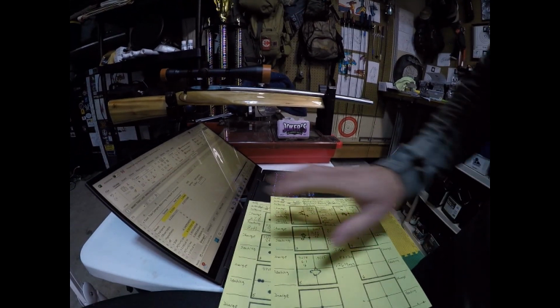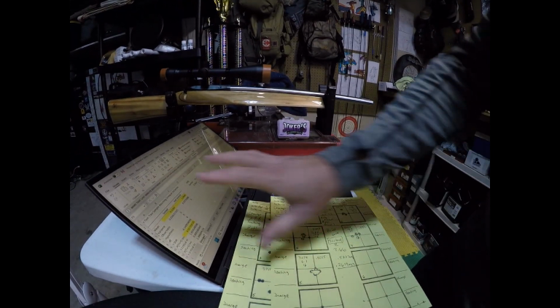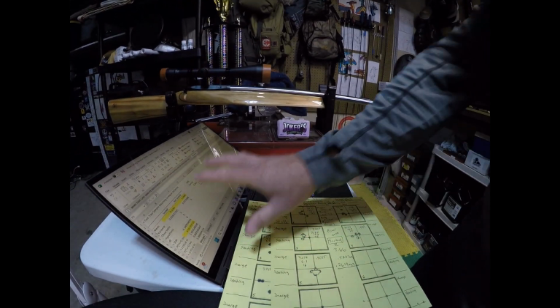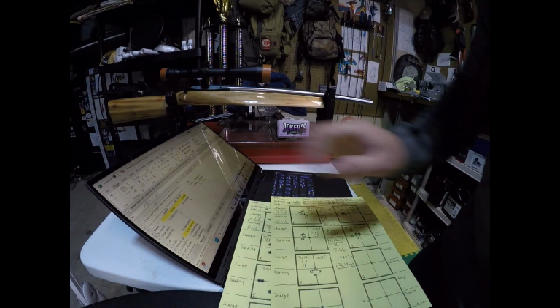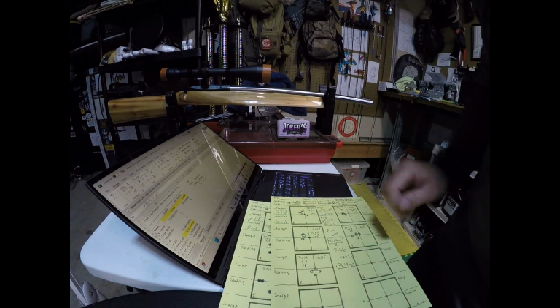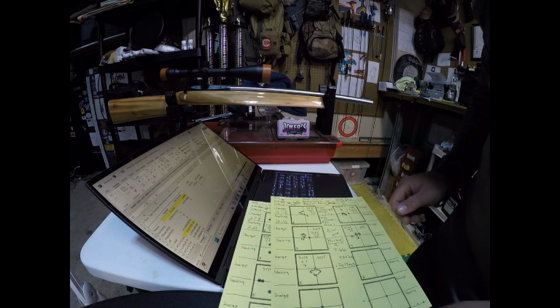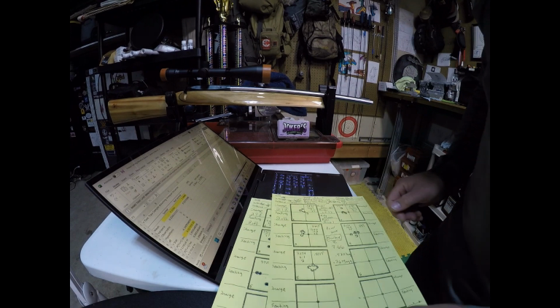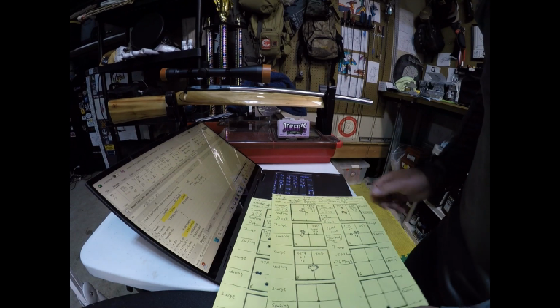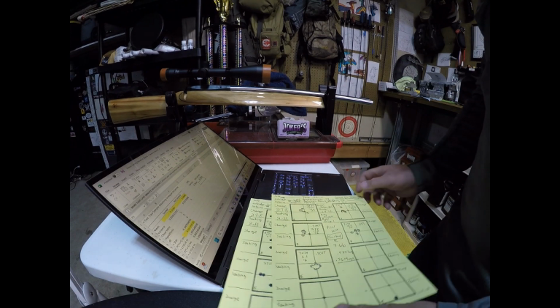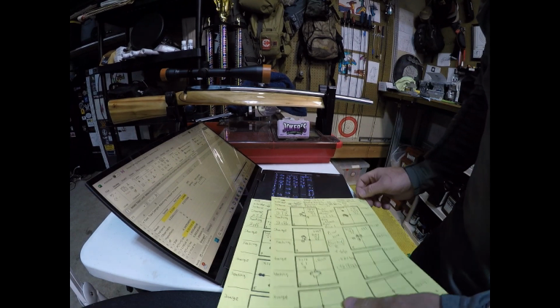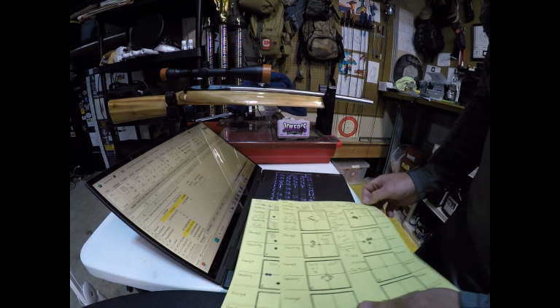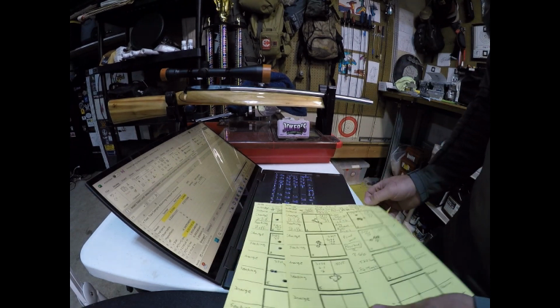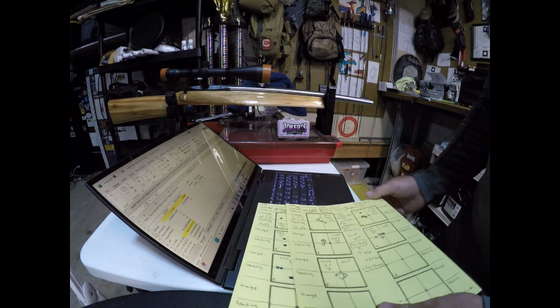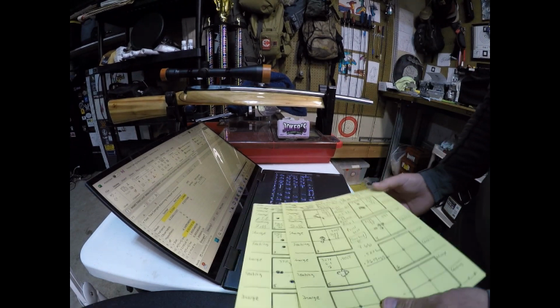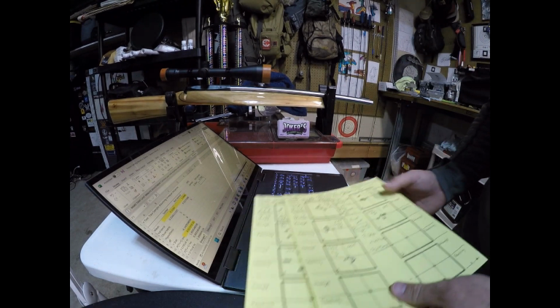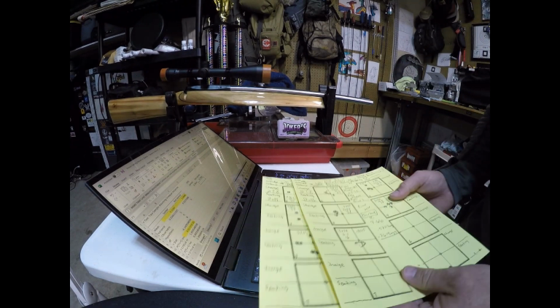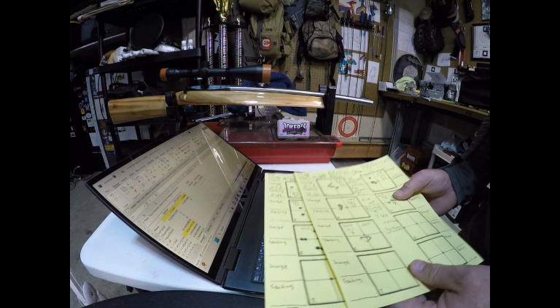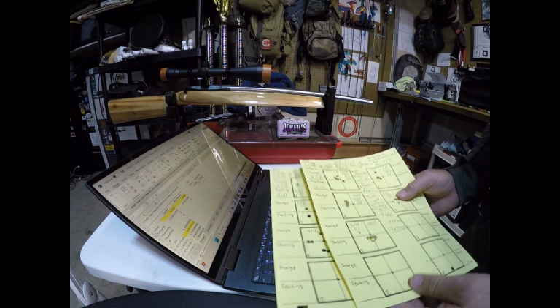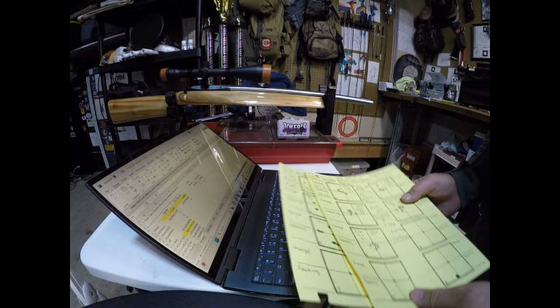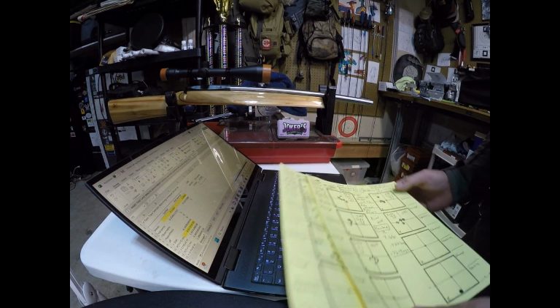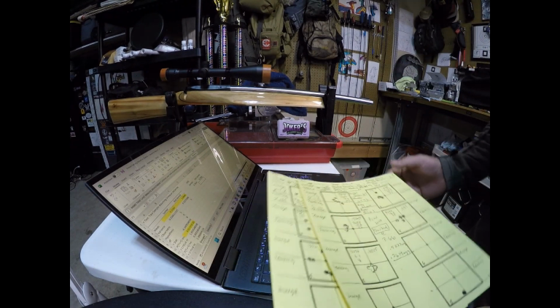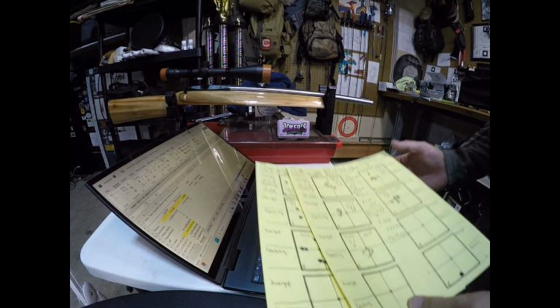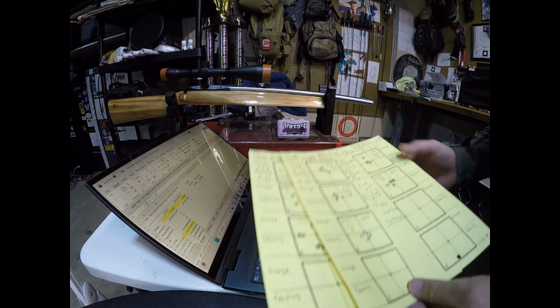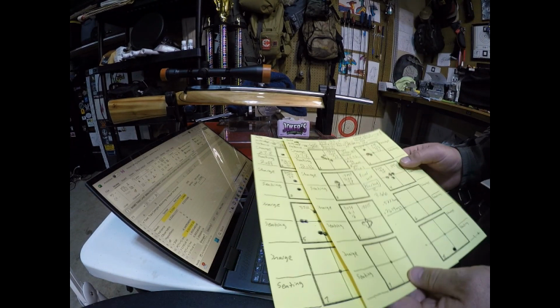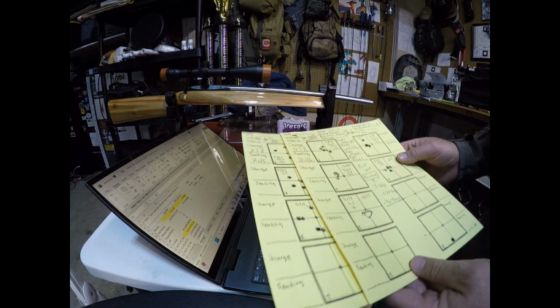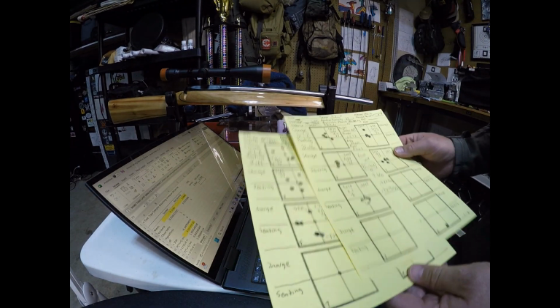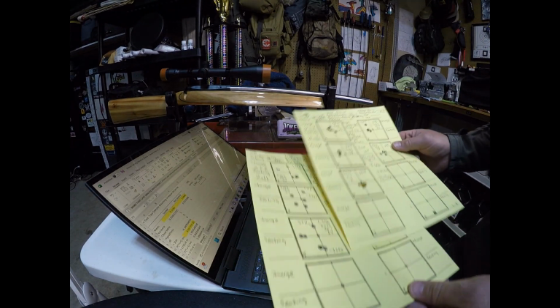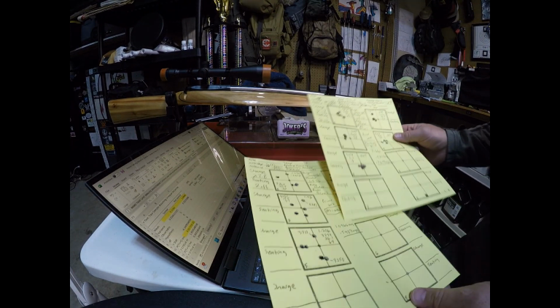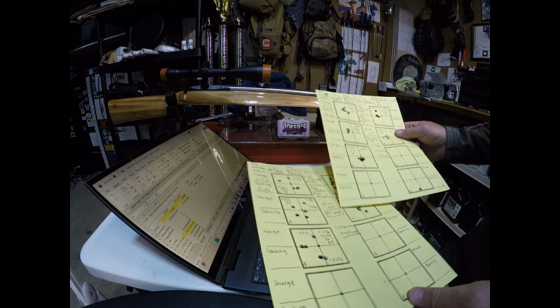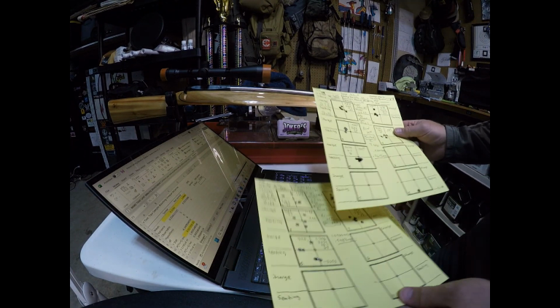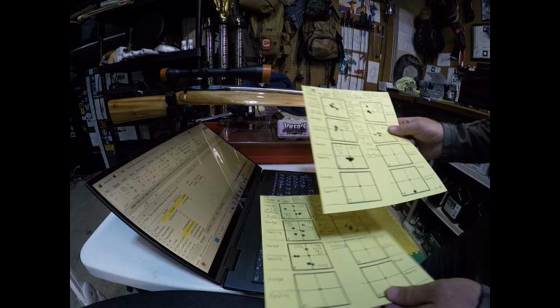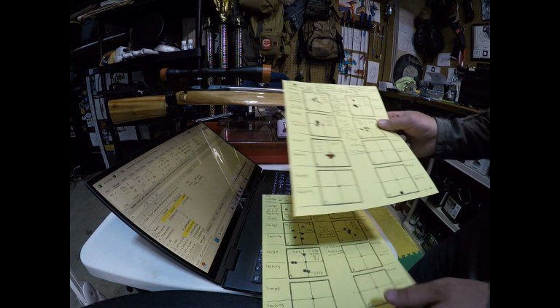That was a statistically significant difference — a huge, statistically significant difference.